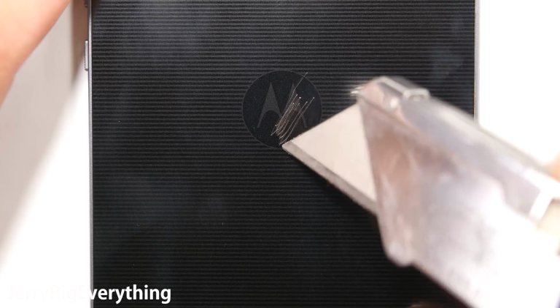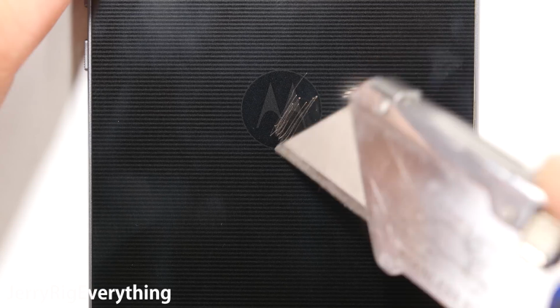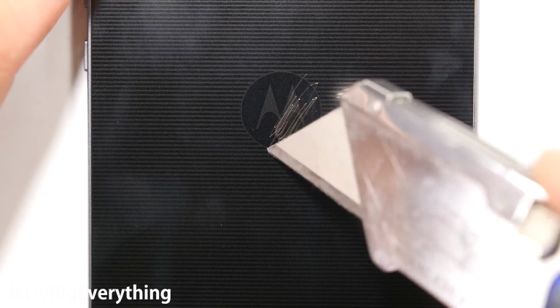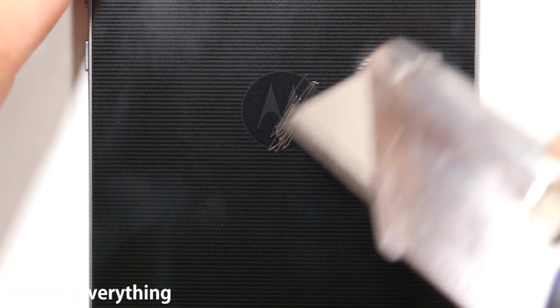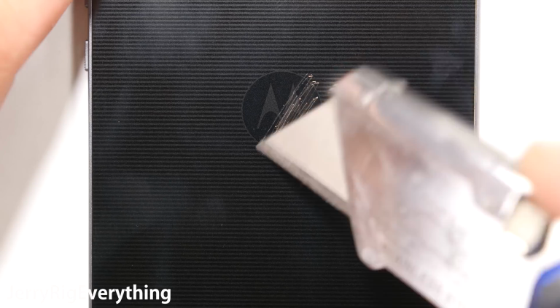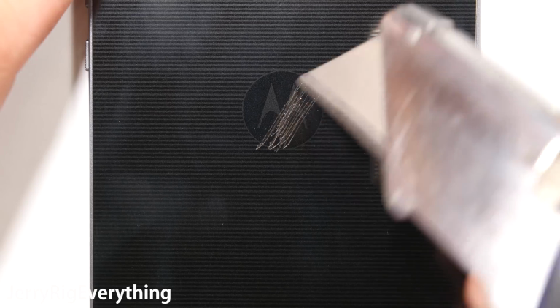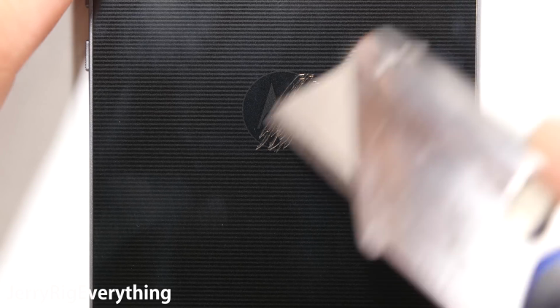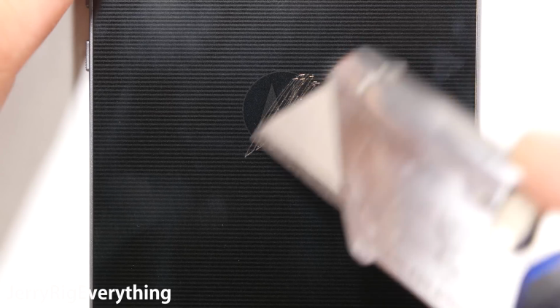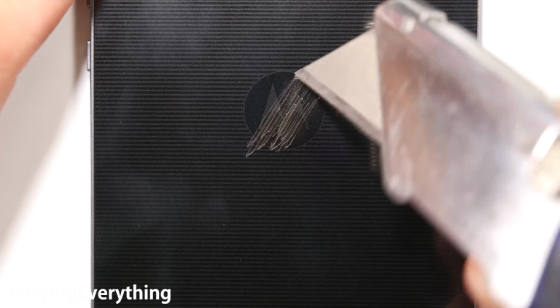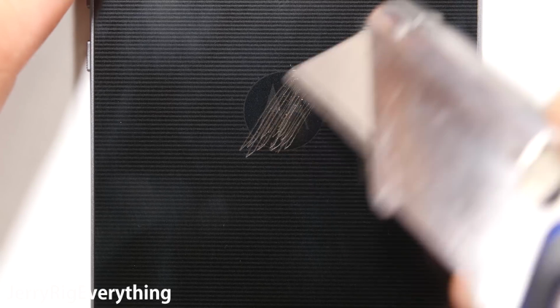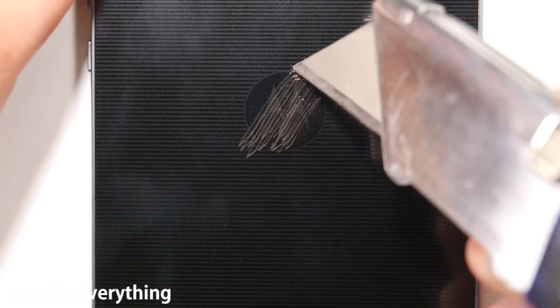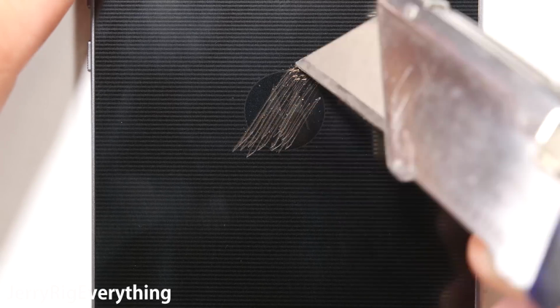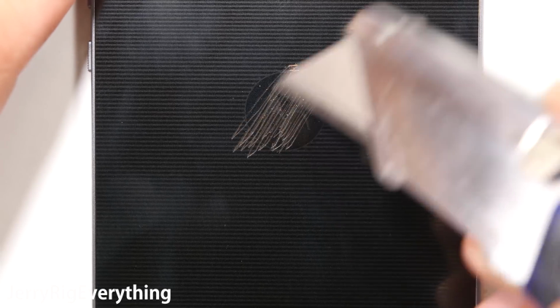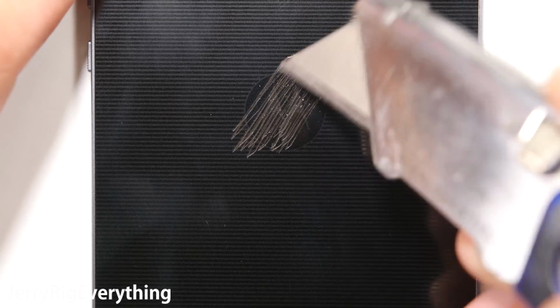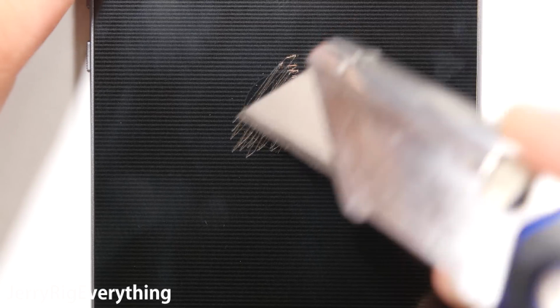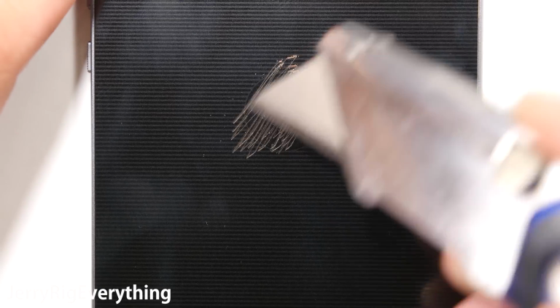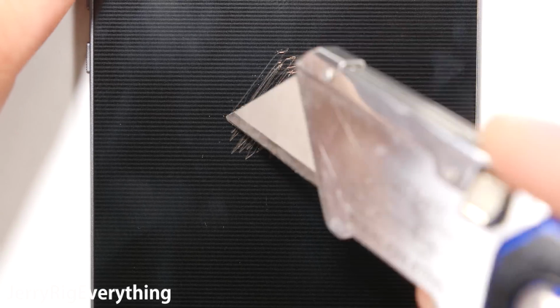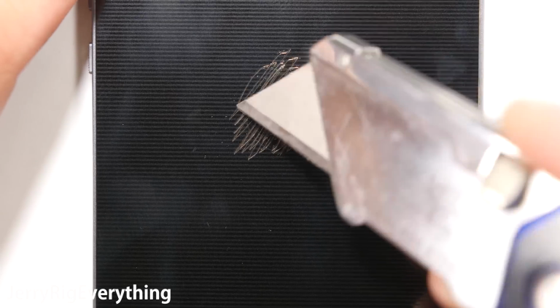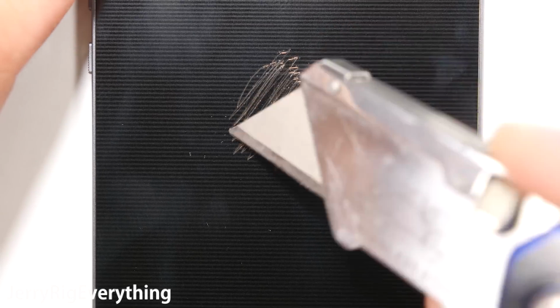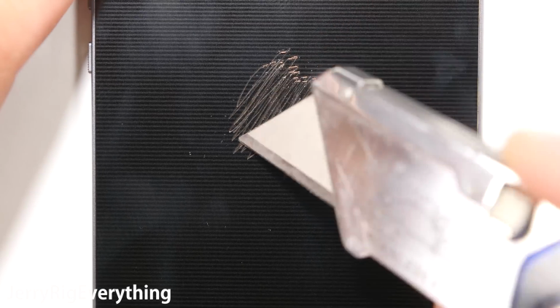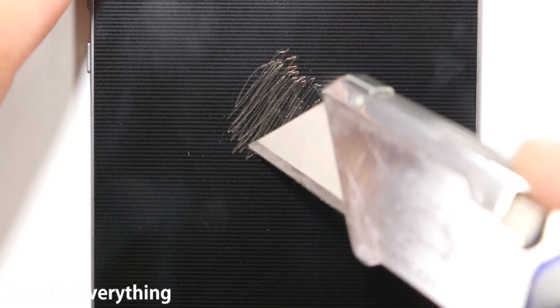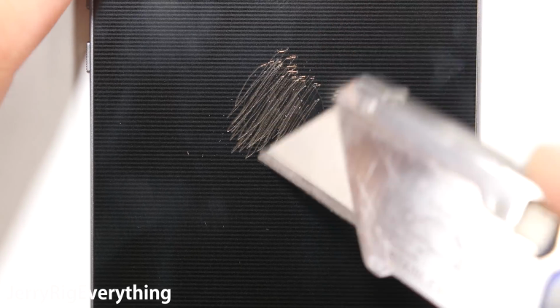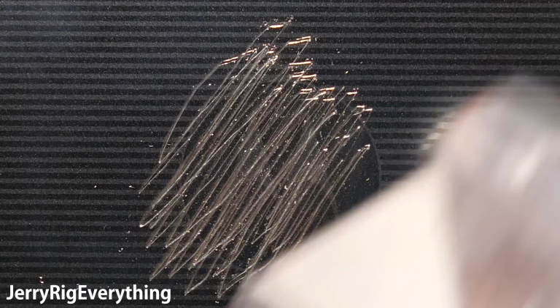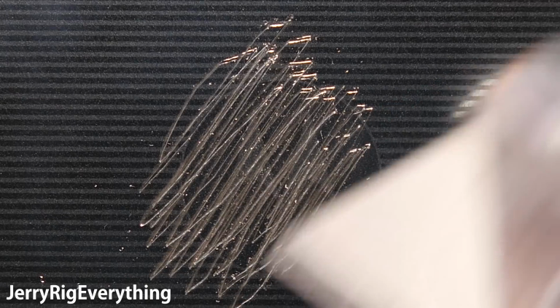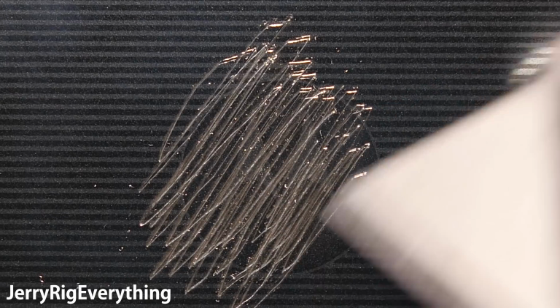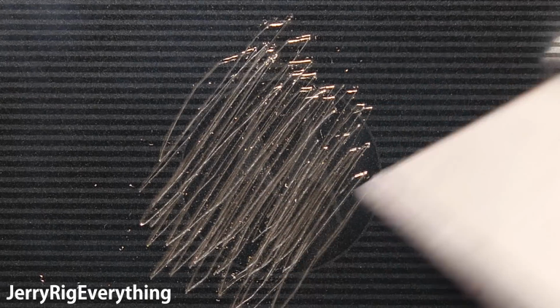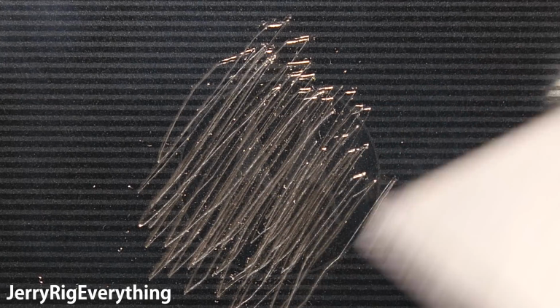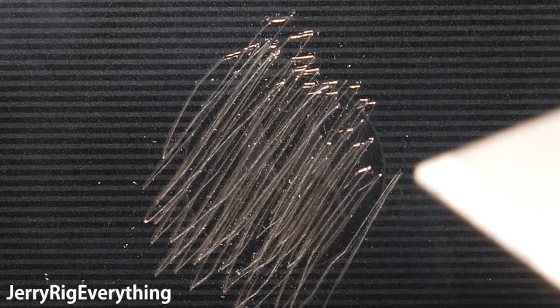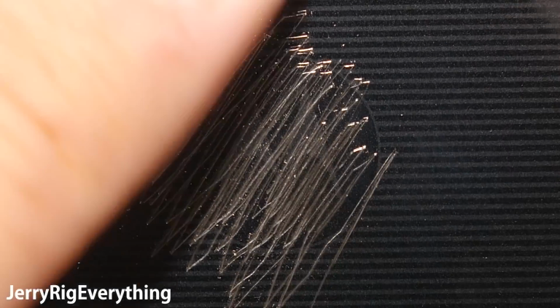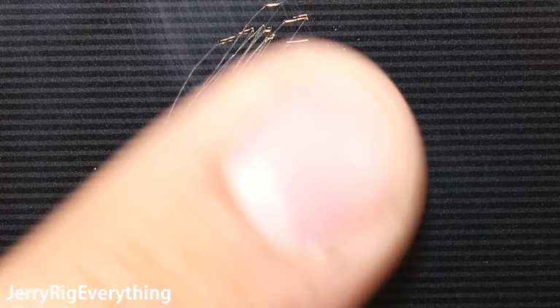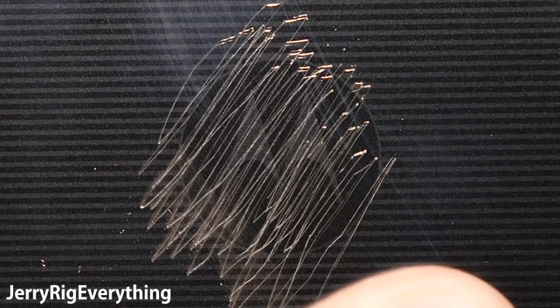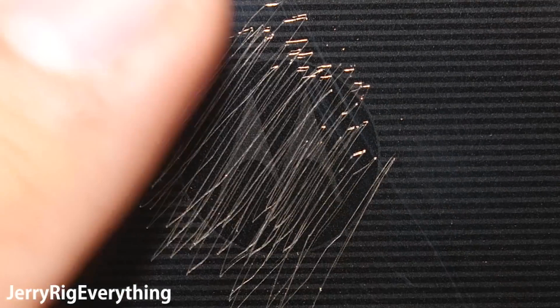The back panel is made of a very thin piece of metal, so the construction of the phone does have that premium feel to it.